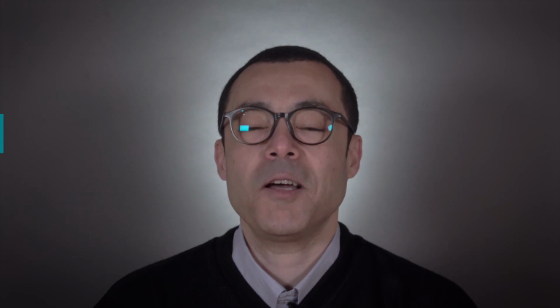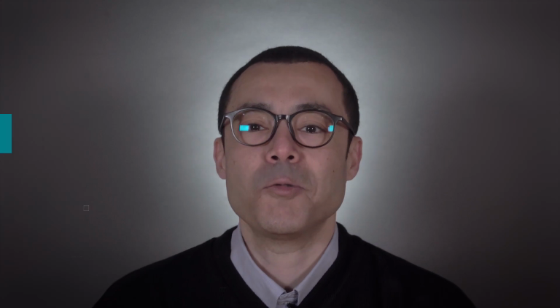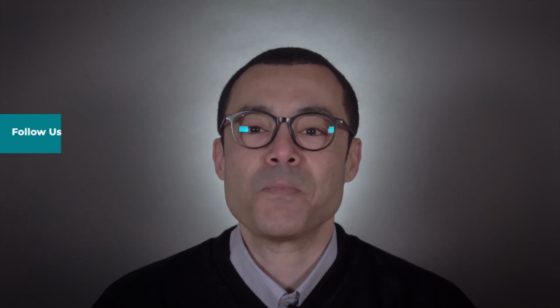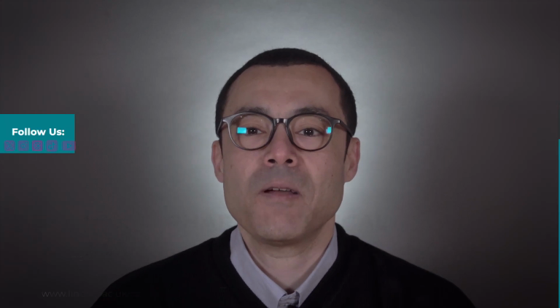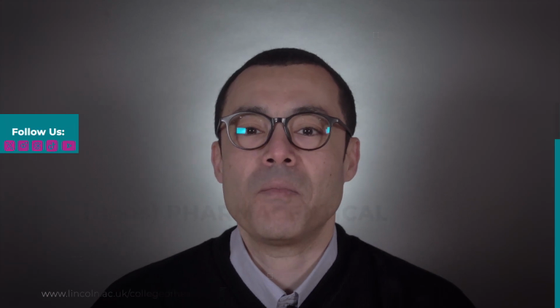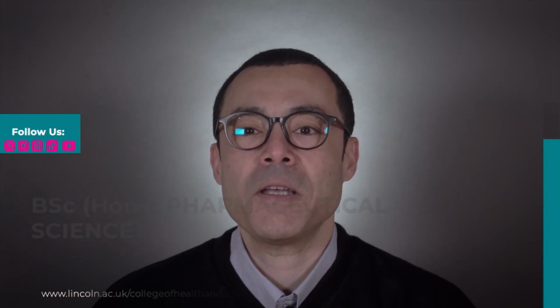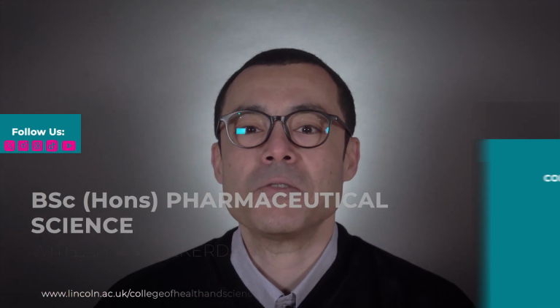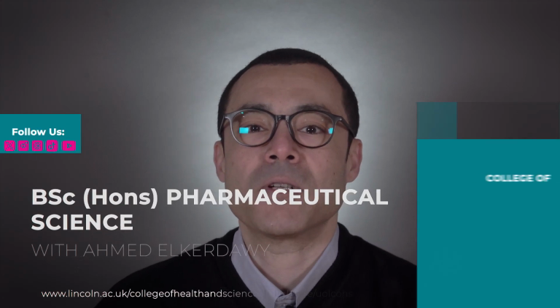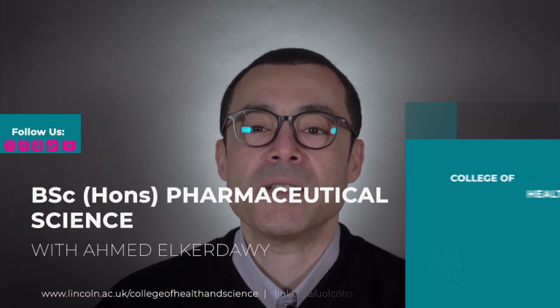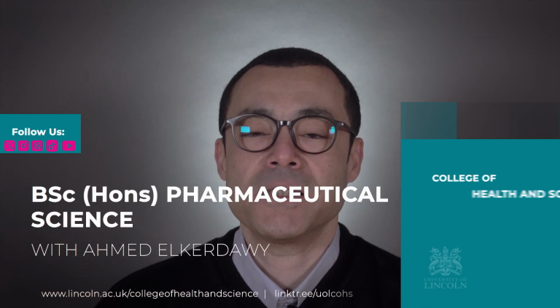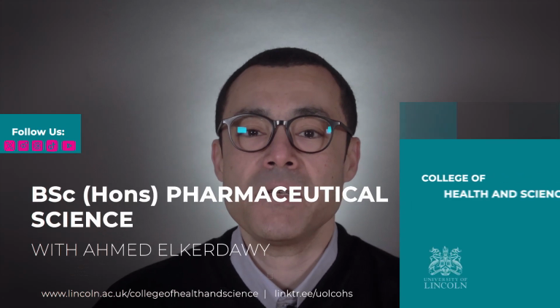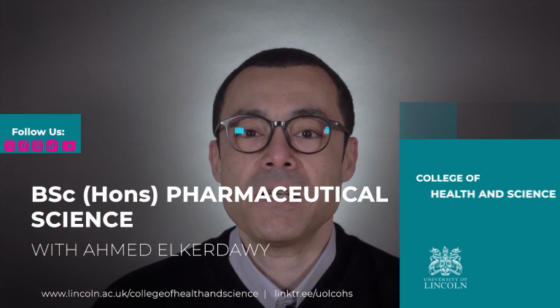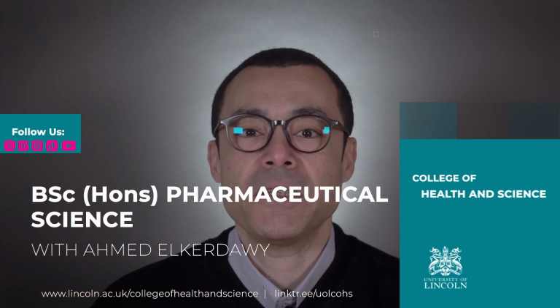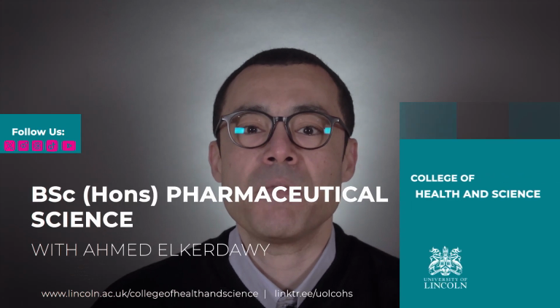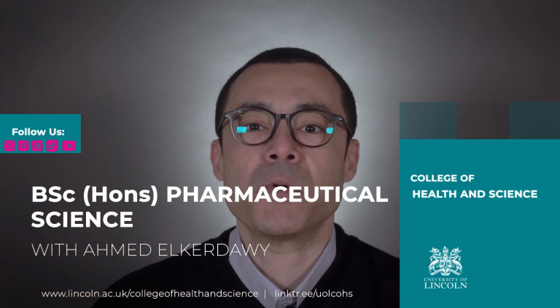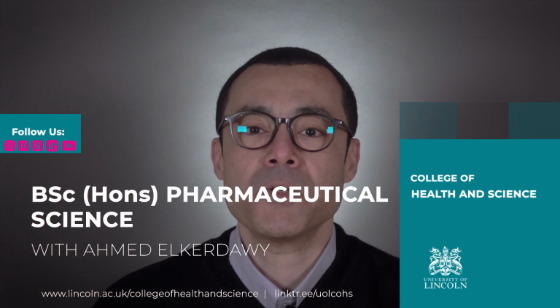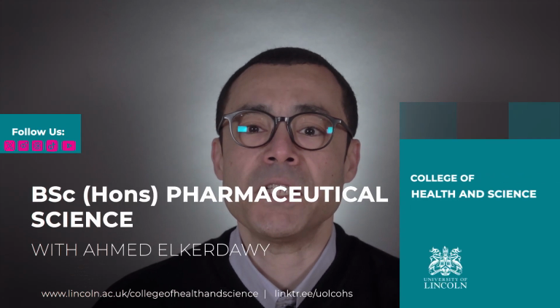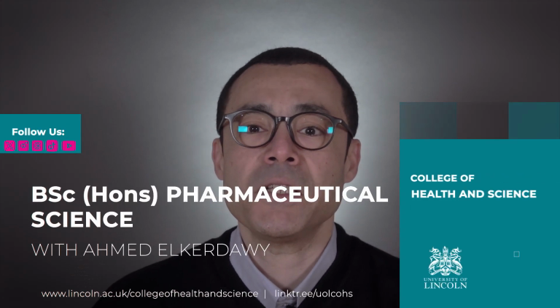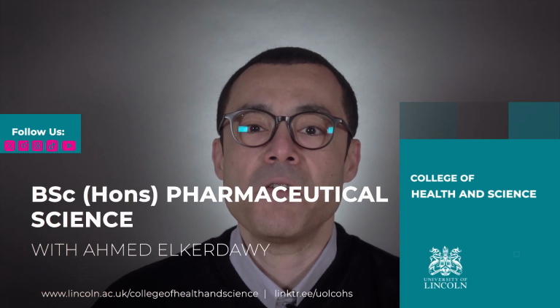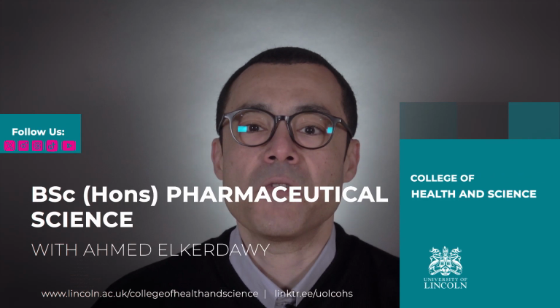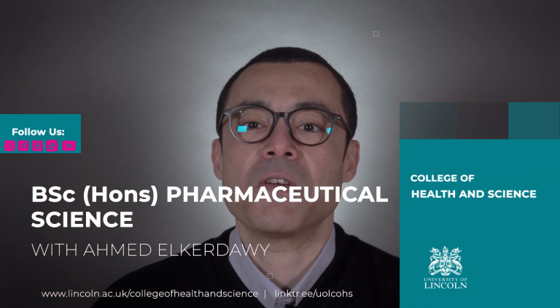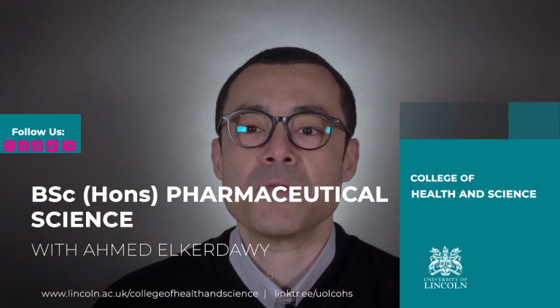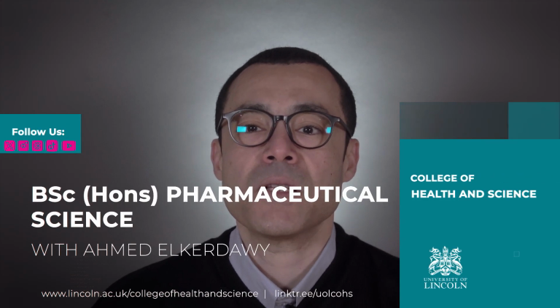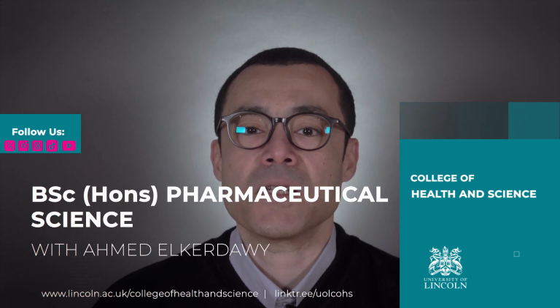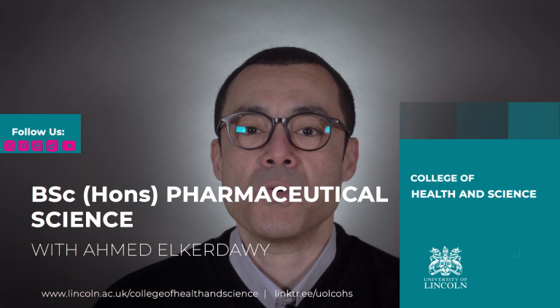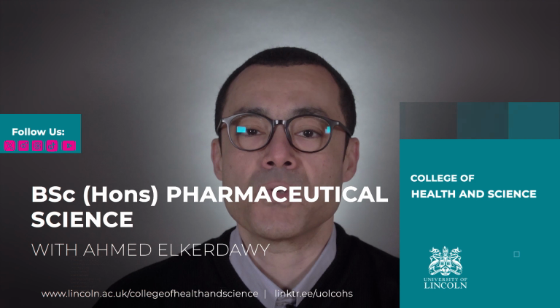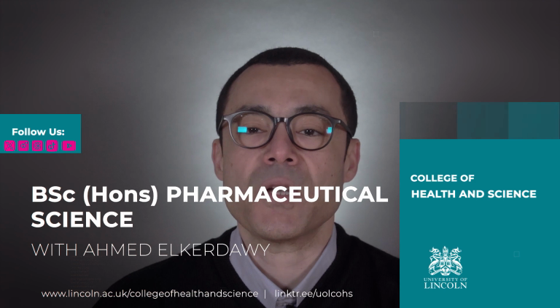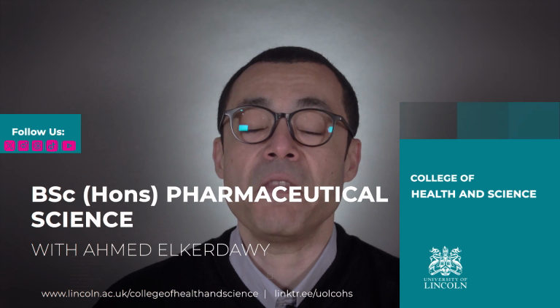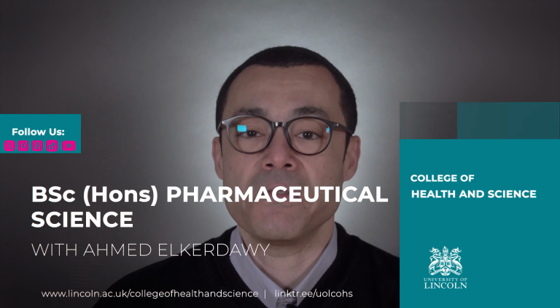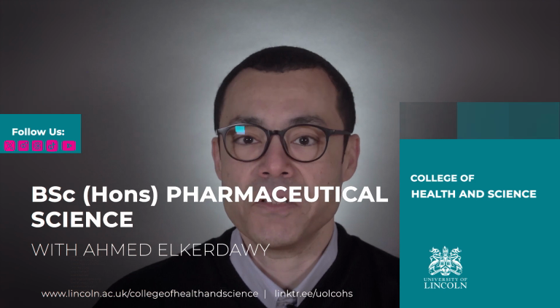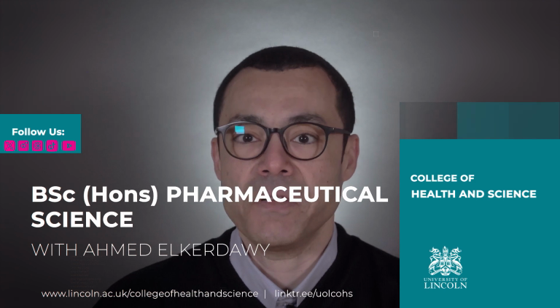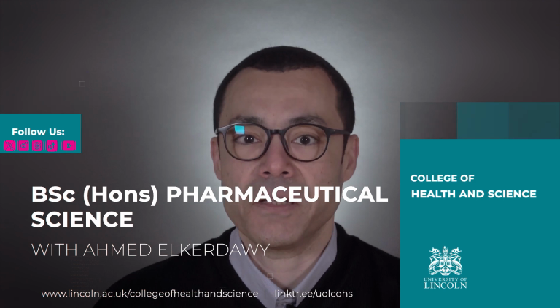Hello, my name is Dr. Ahmed El-Kardawi and I'm the program lead for the Pharmaceutical Science course at the University of Lincoln.